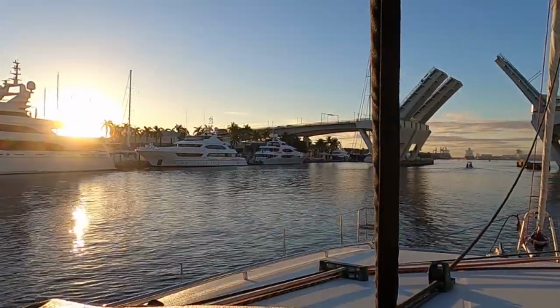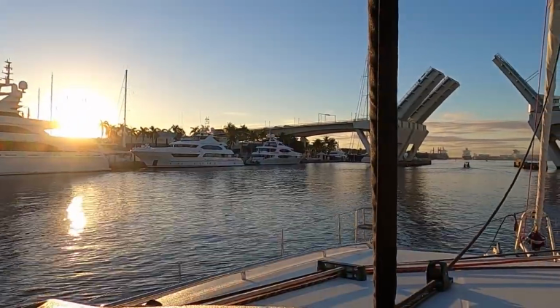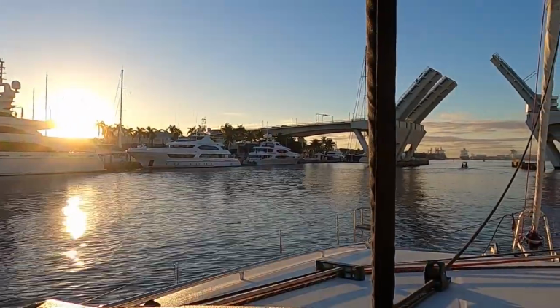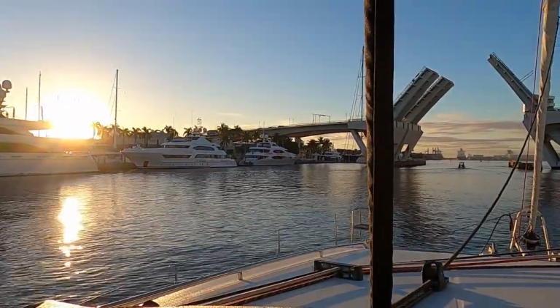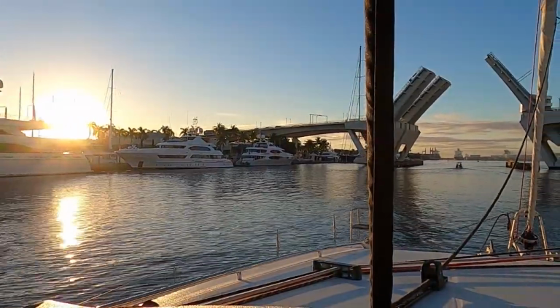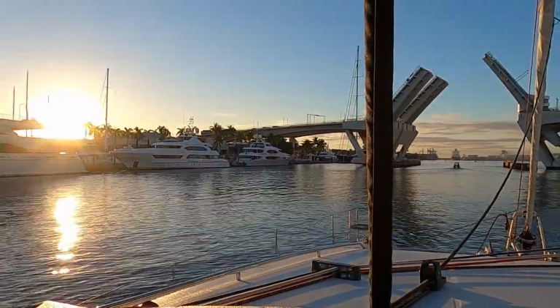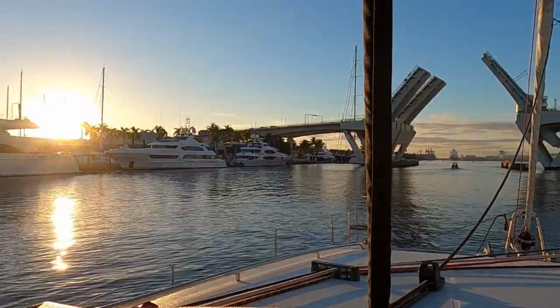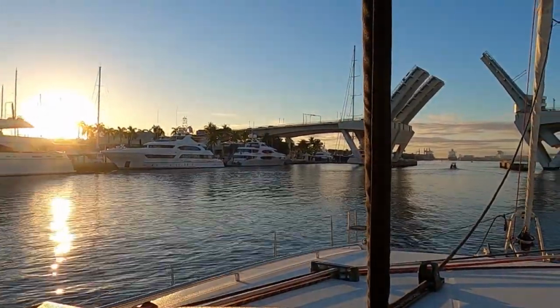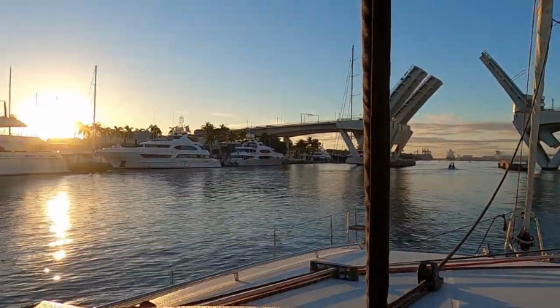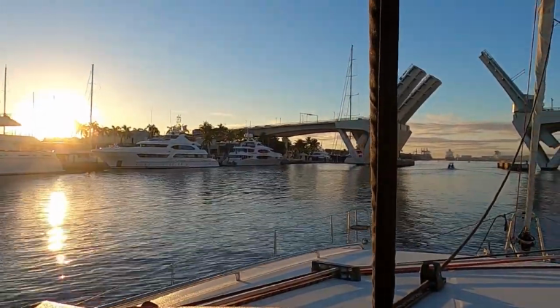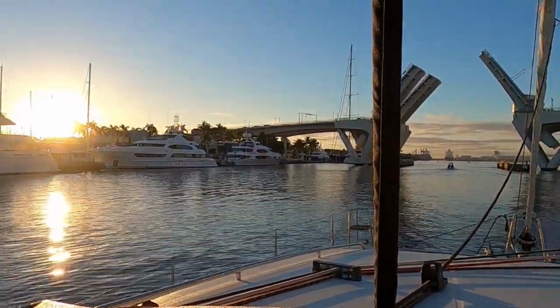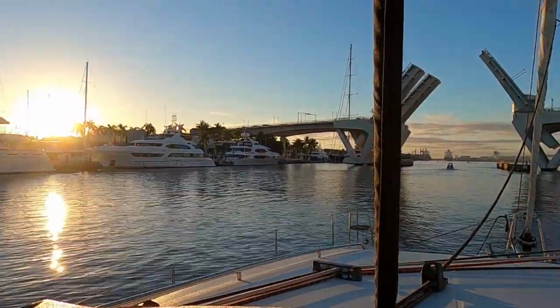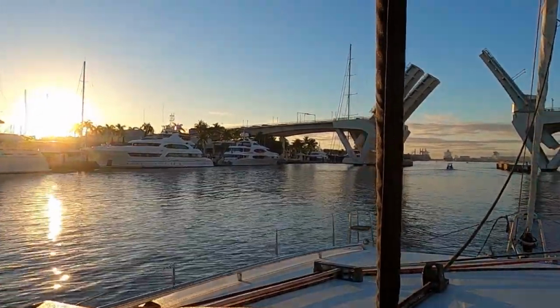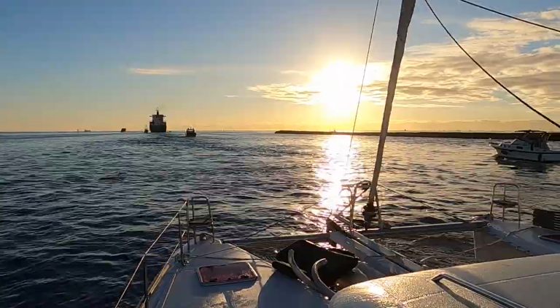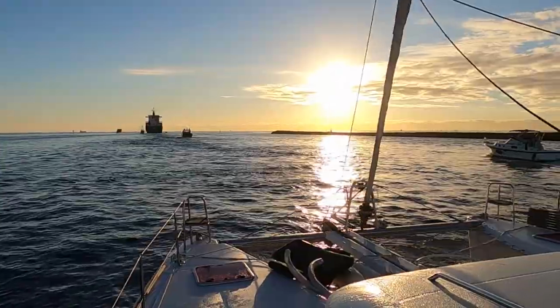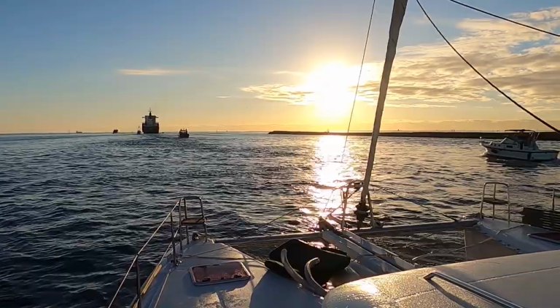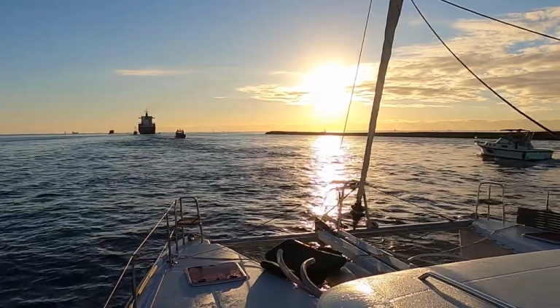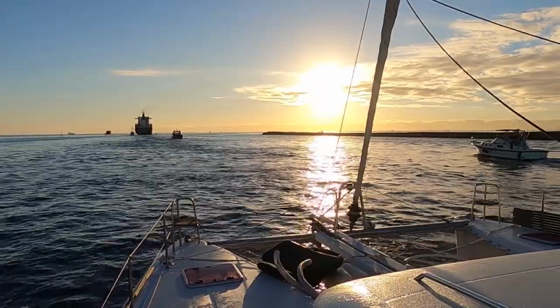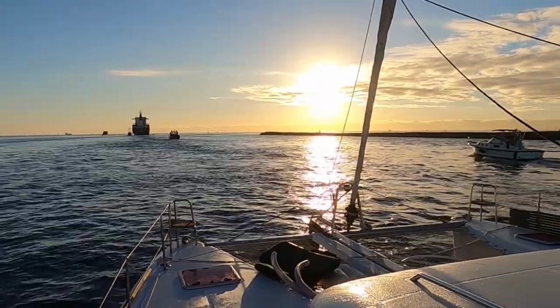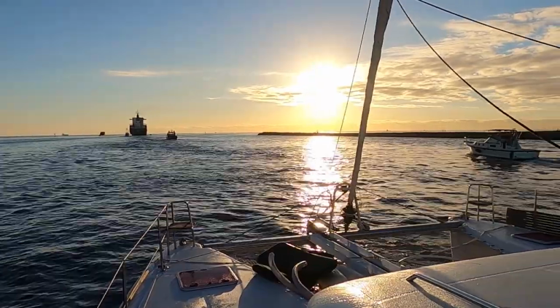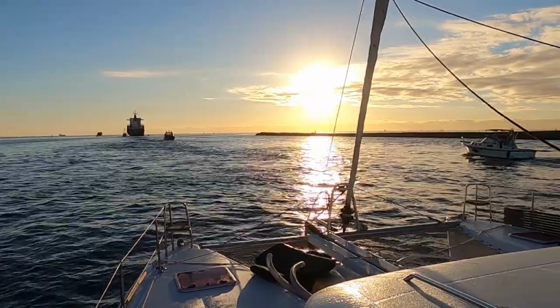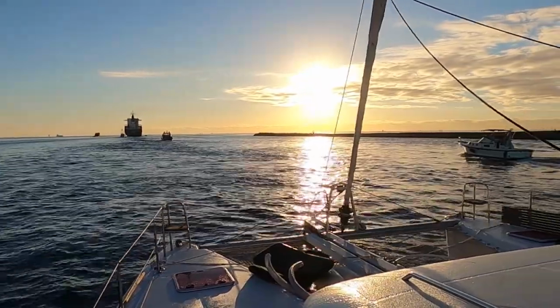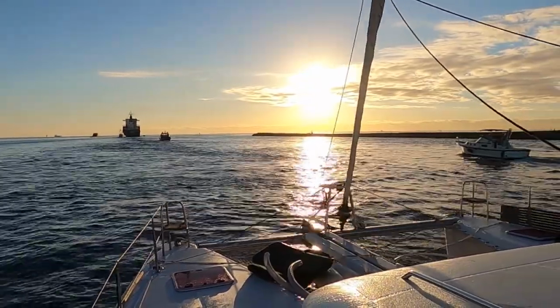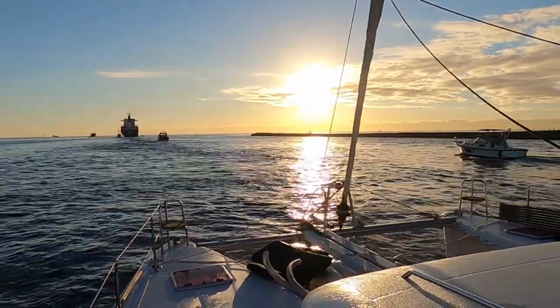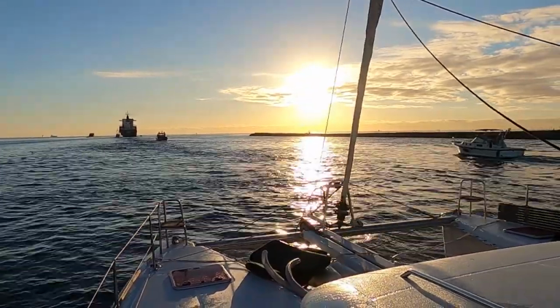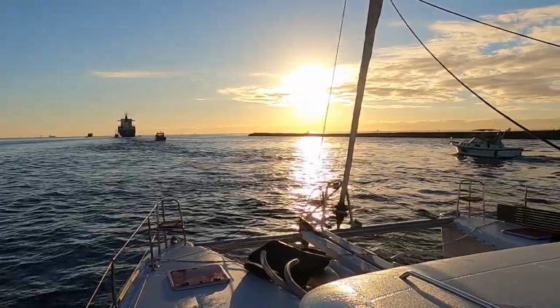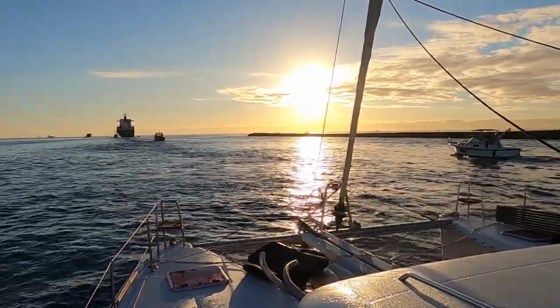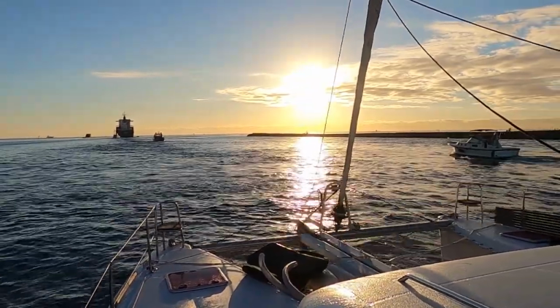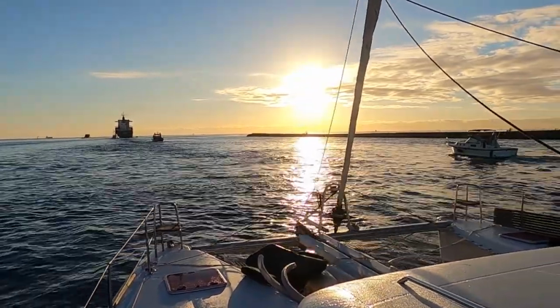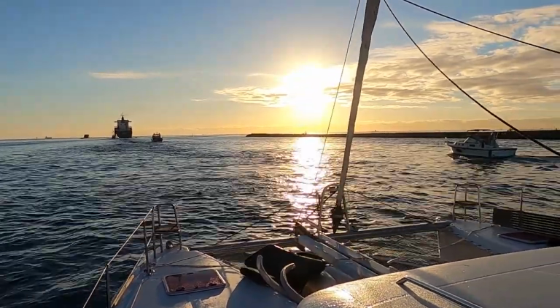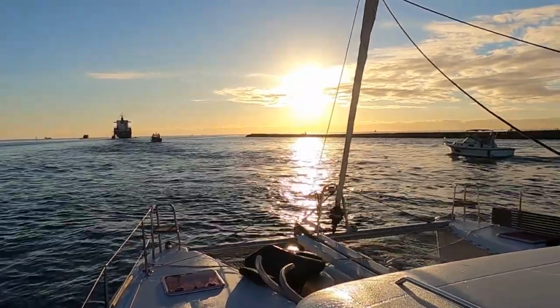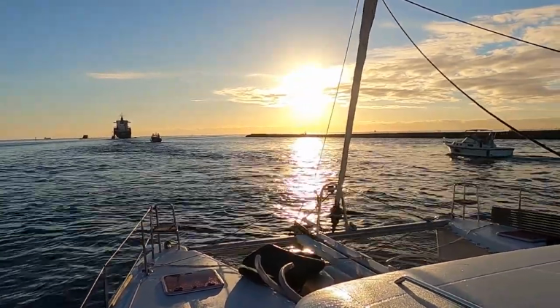We set off from Fort Lauderdale and out through the 17th Street Bridge to a wonderful sunrise over the Atlantic Ocean.